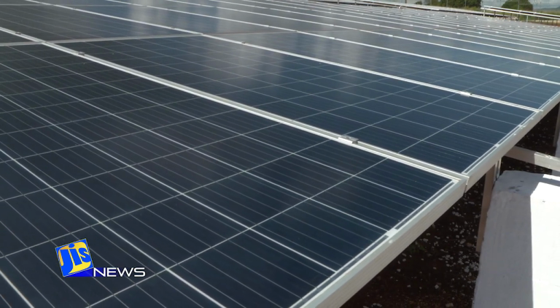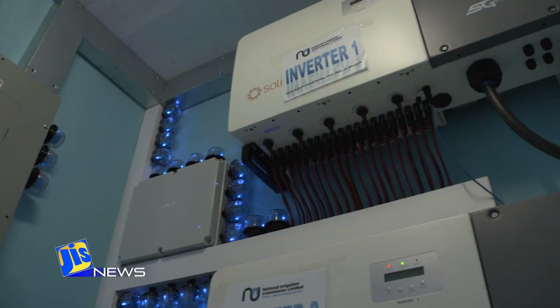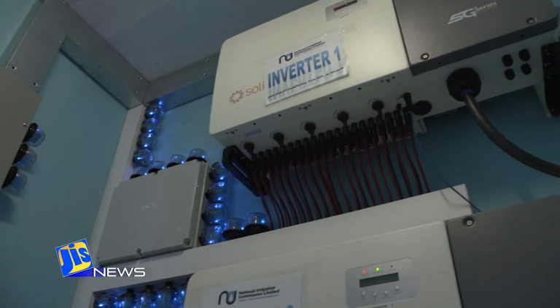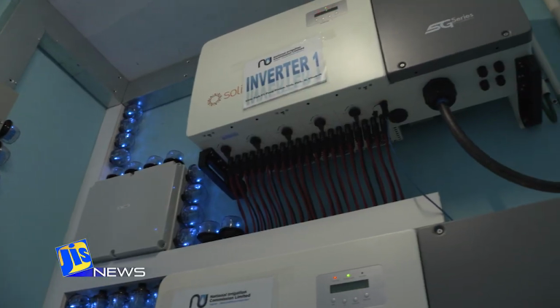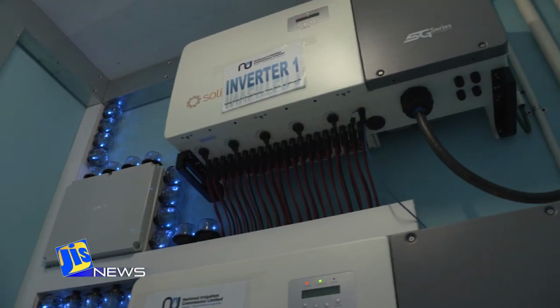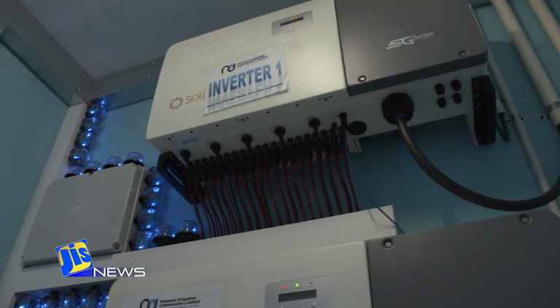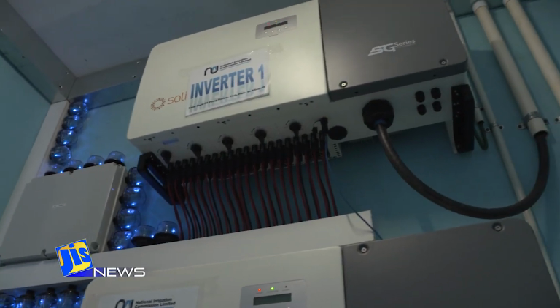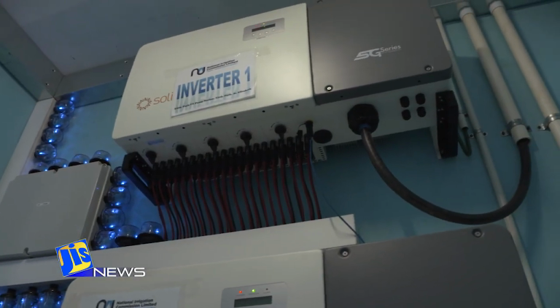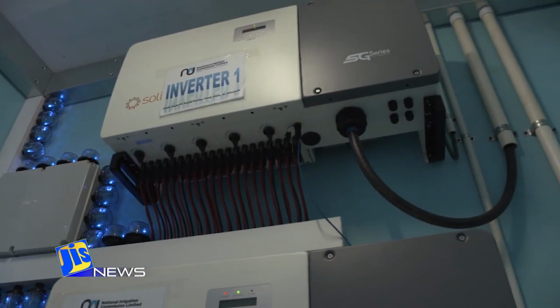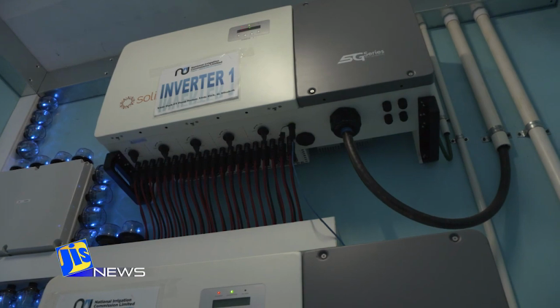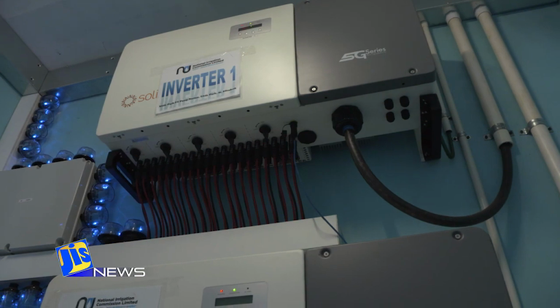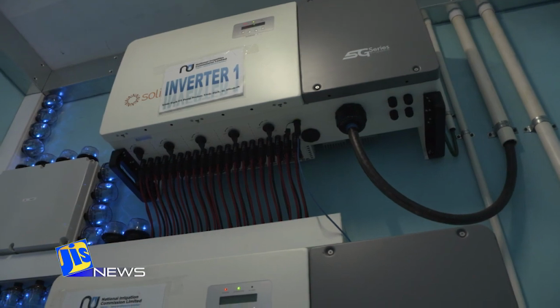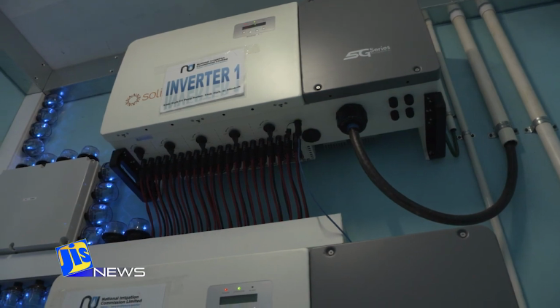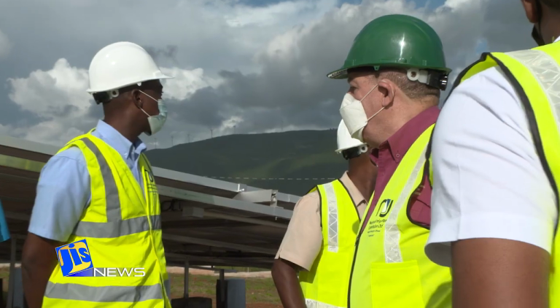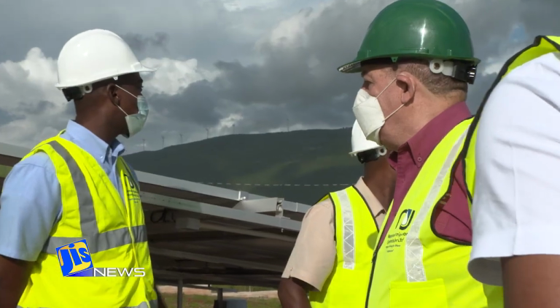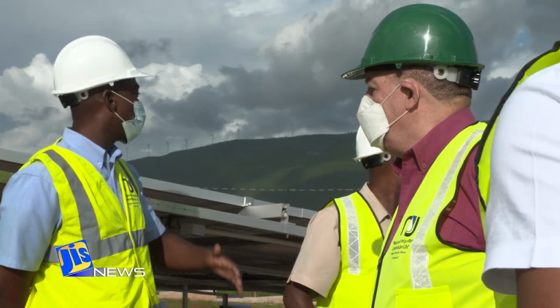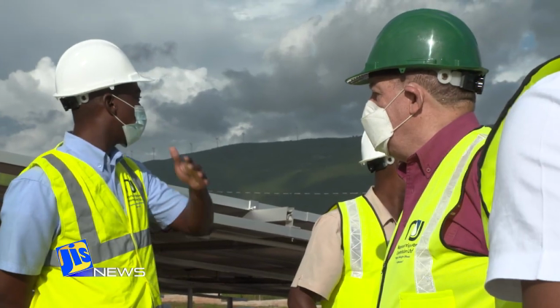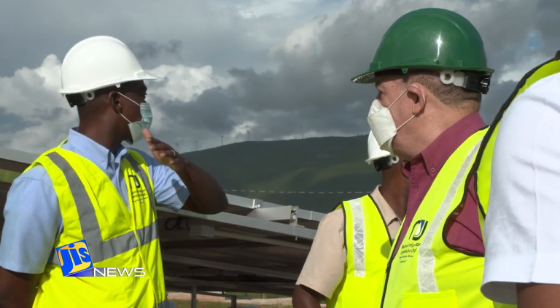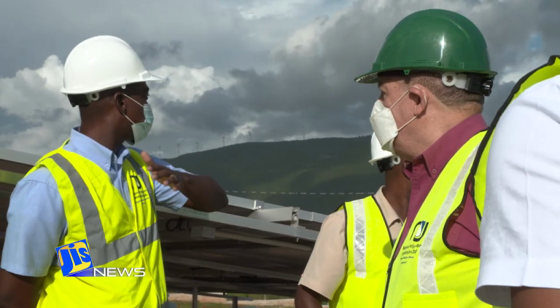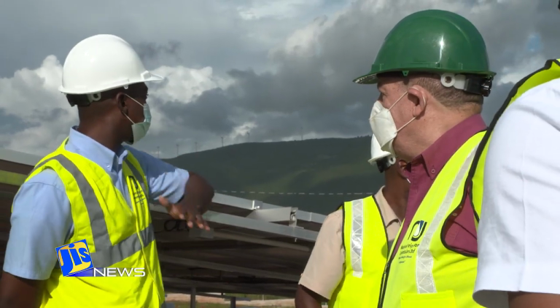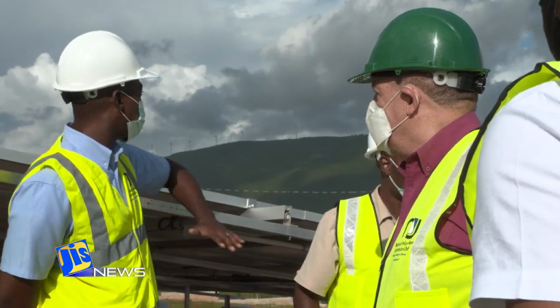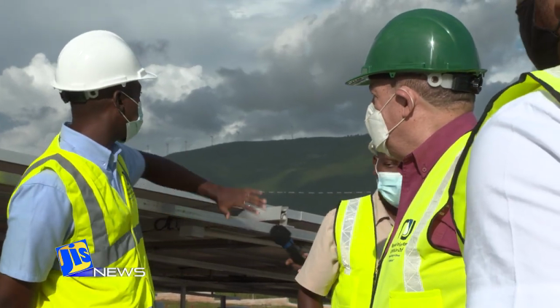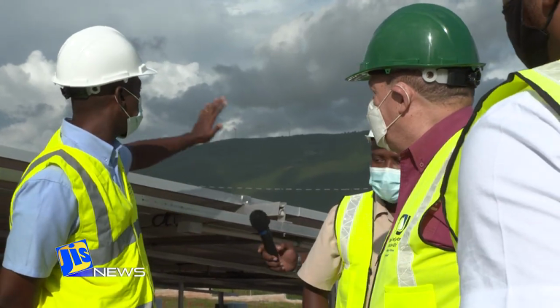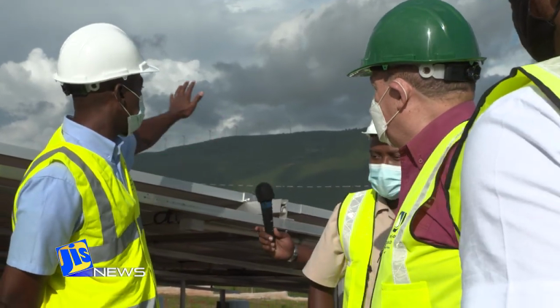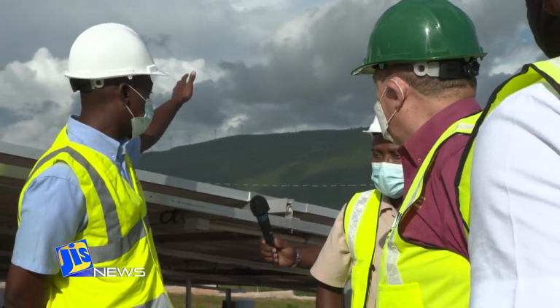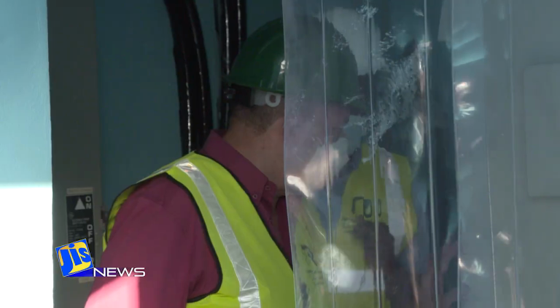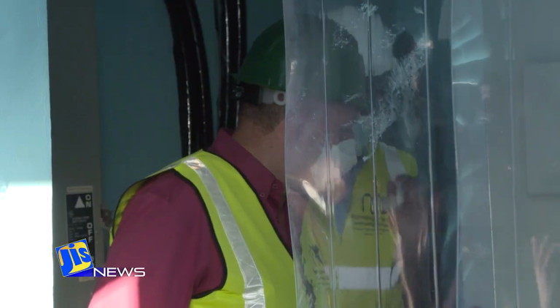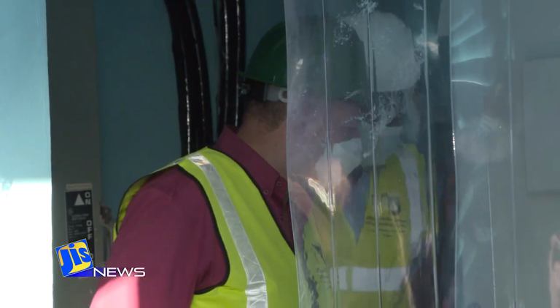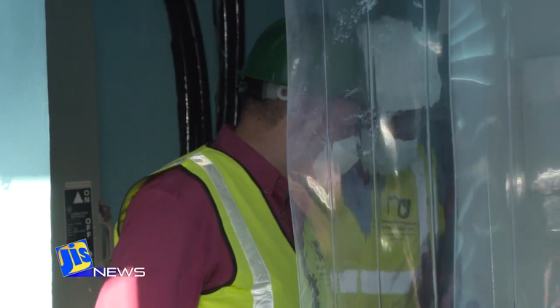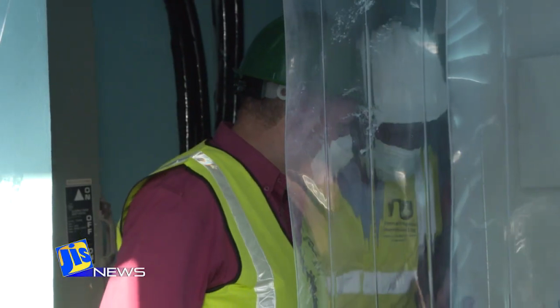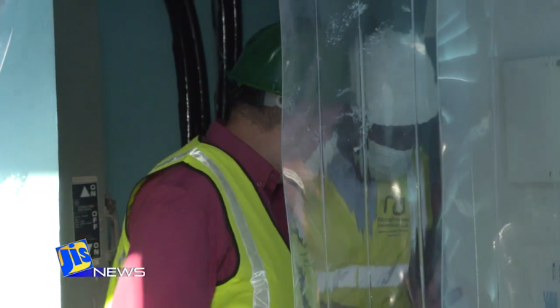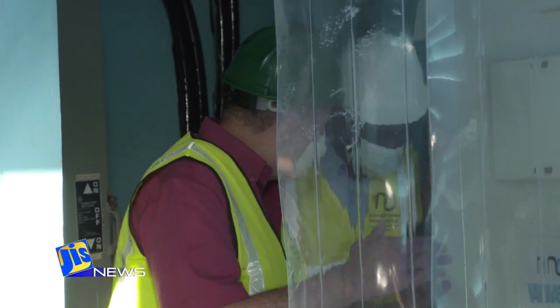It also complements the NIC's installation of solar pump systems at Bengal in Trelawny and Ebony Park in Clarendon.